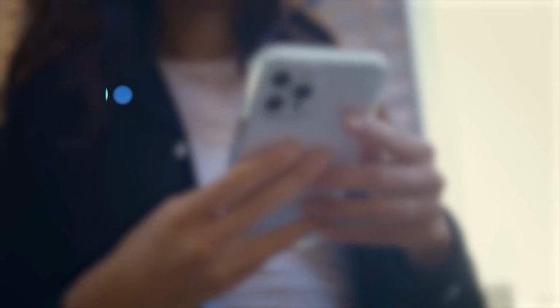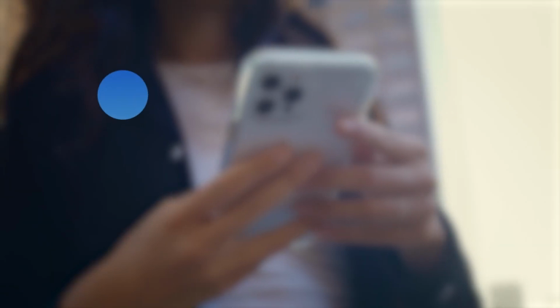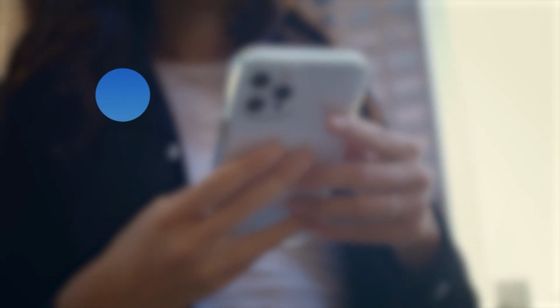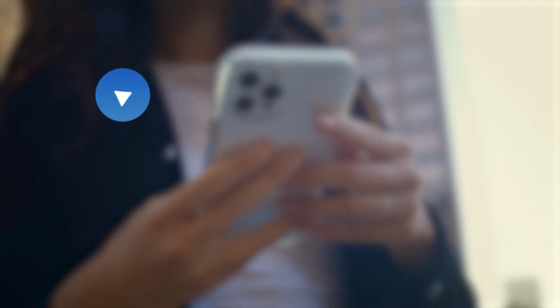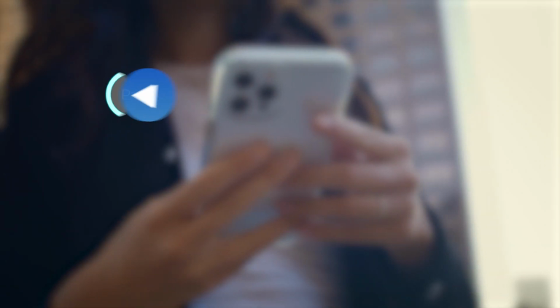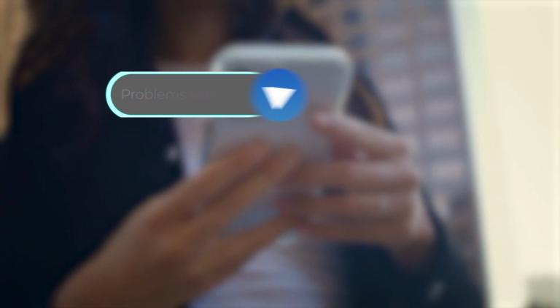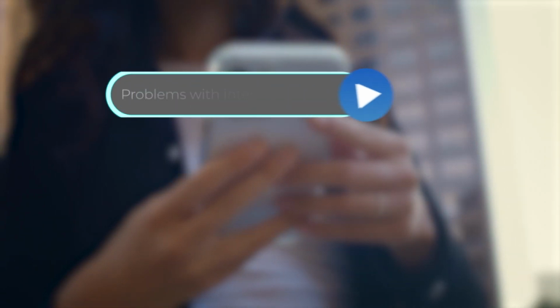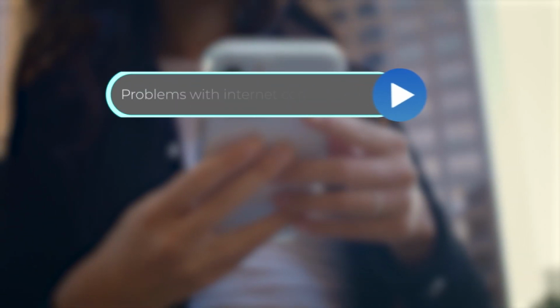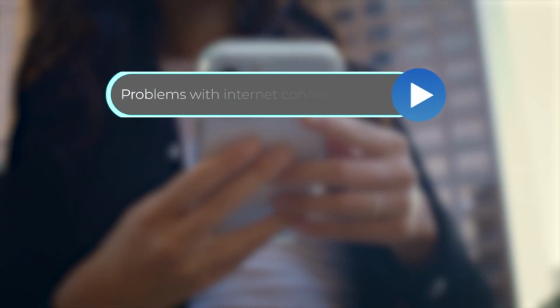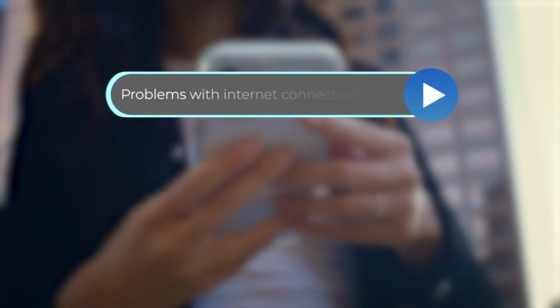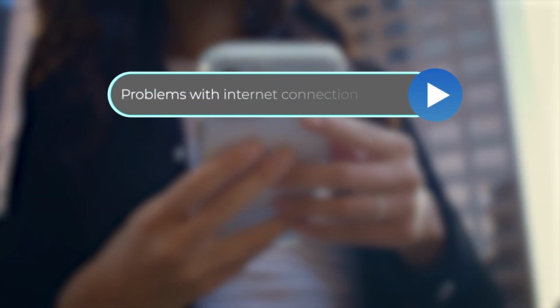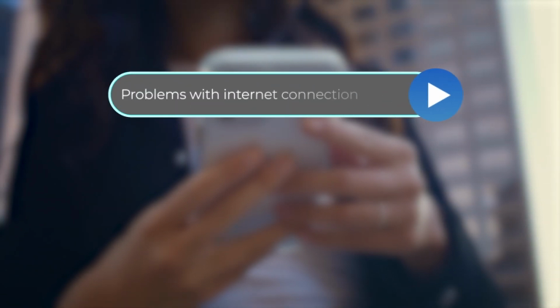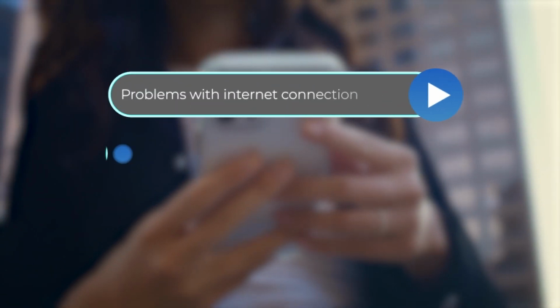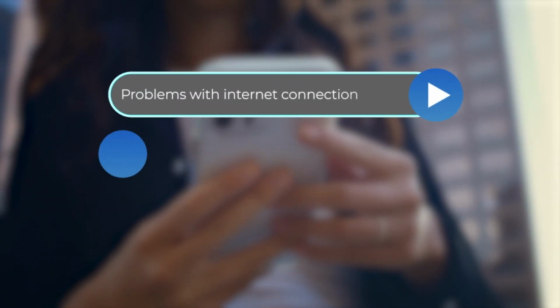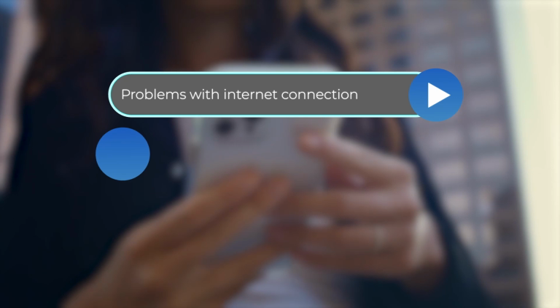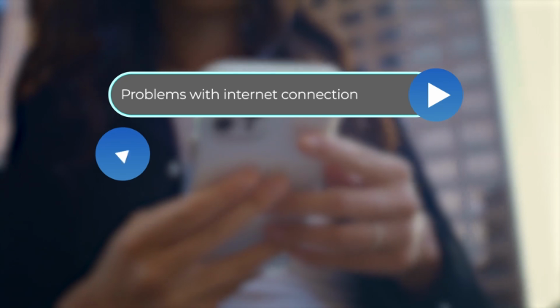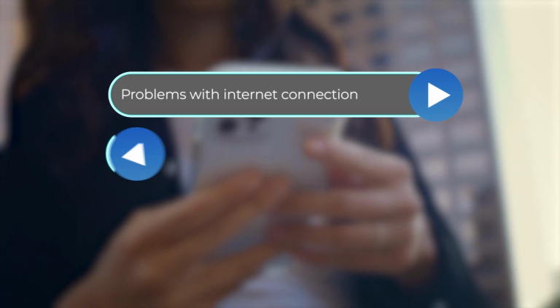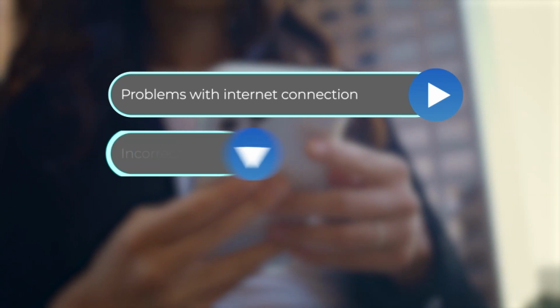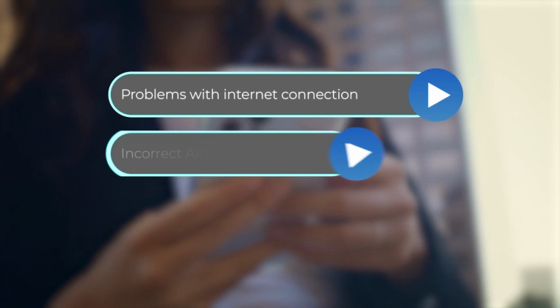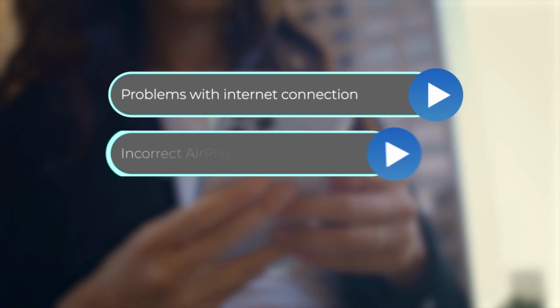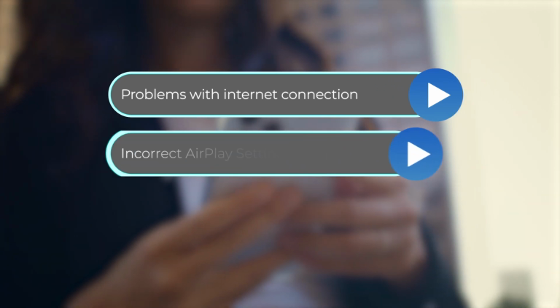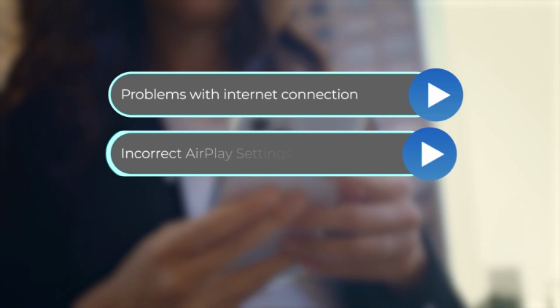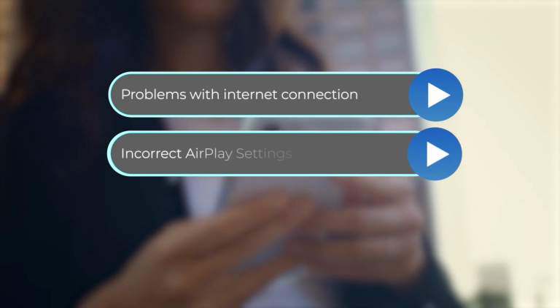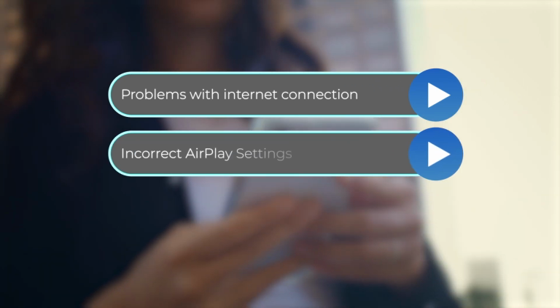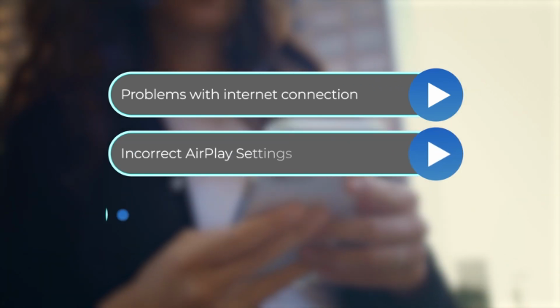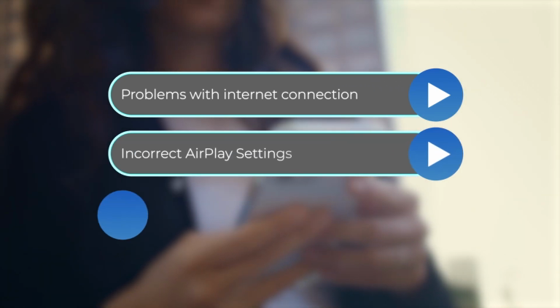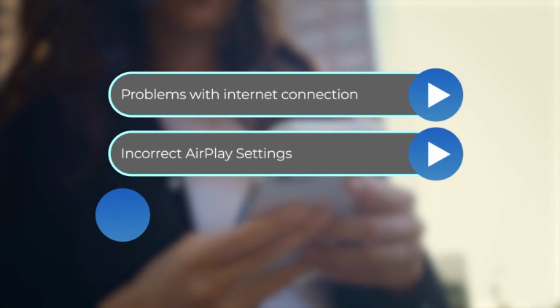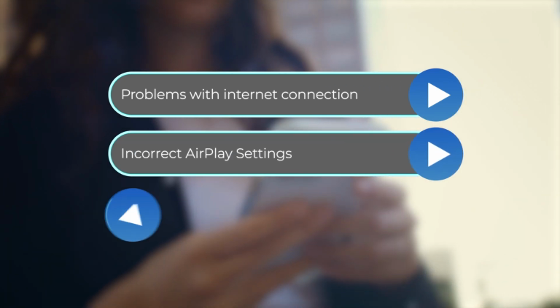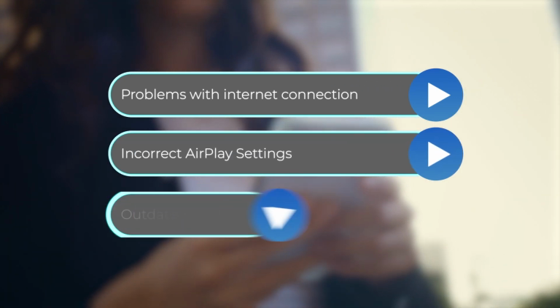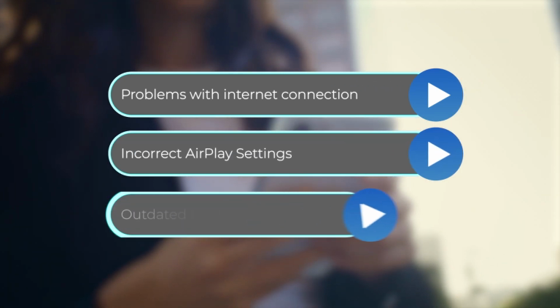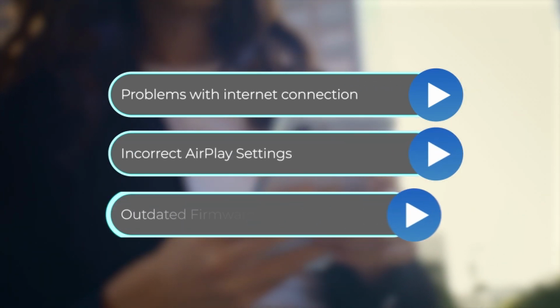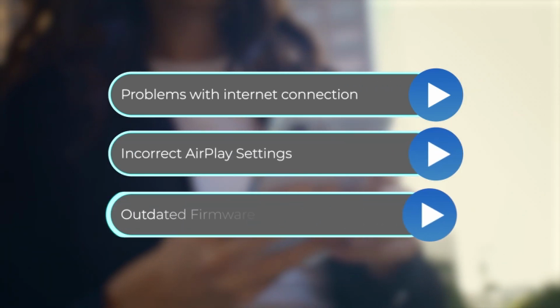Problems with internet connection, incorrect AirPlay settings, or outdated firmware.